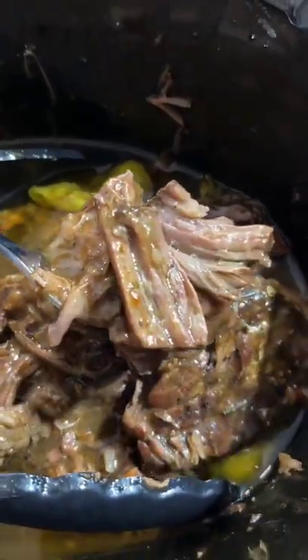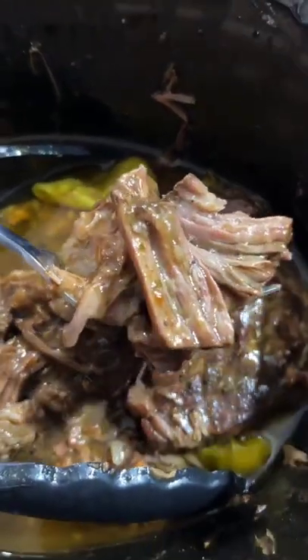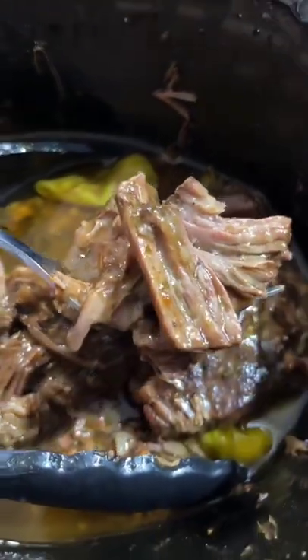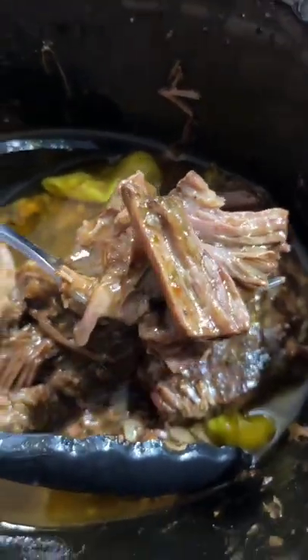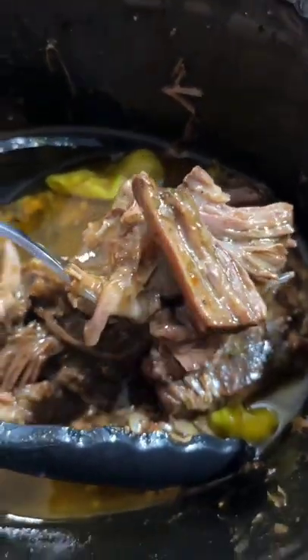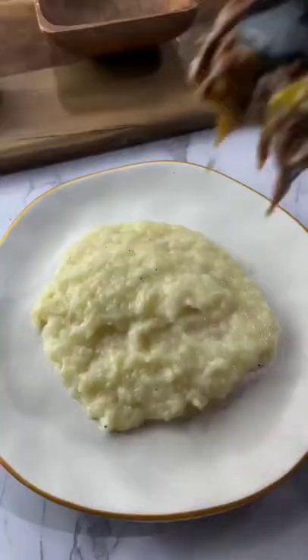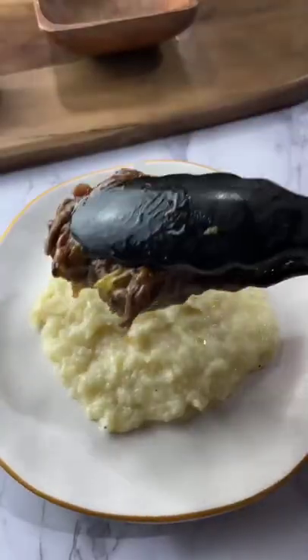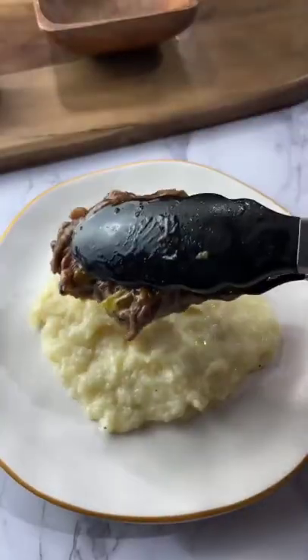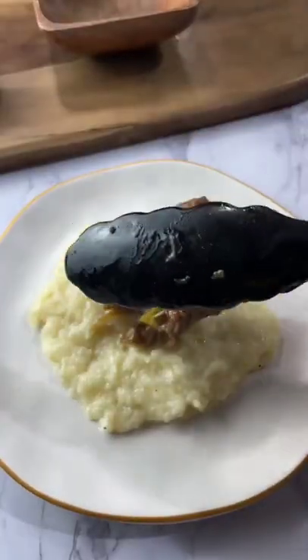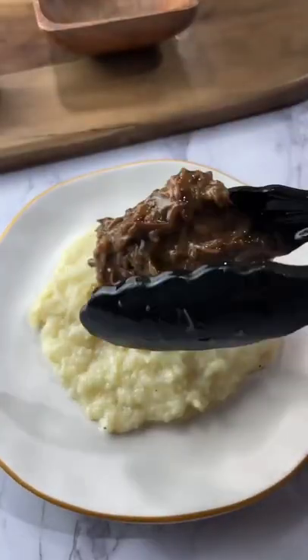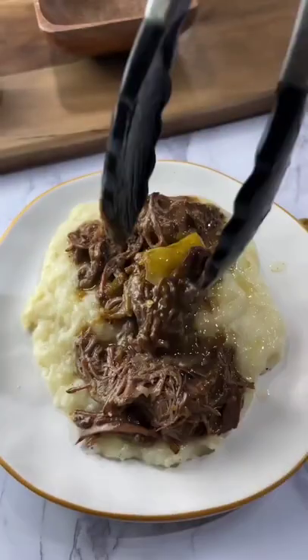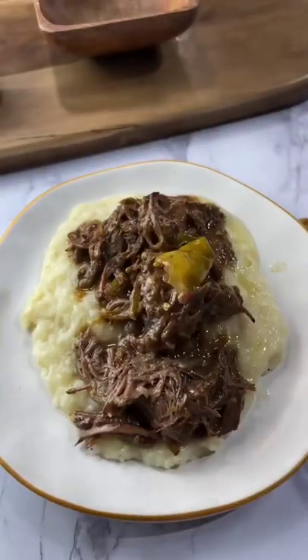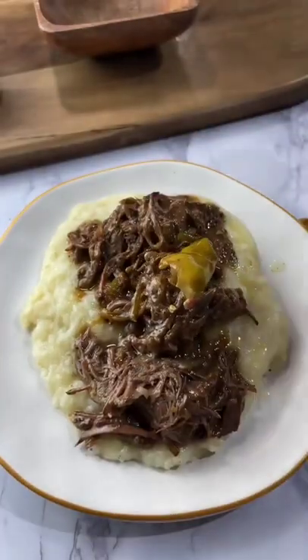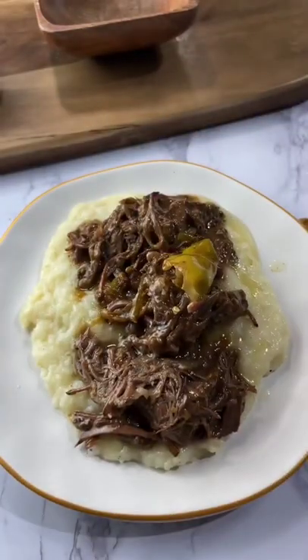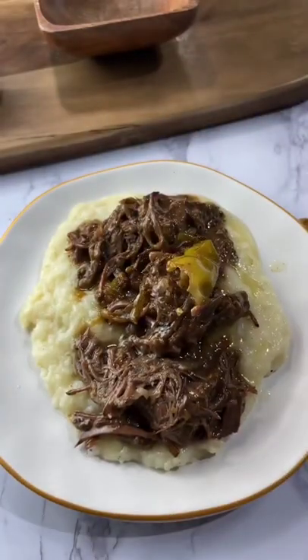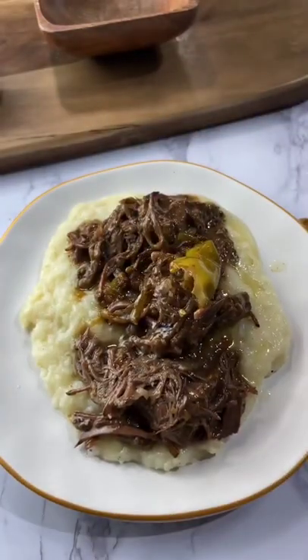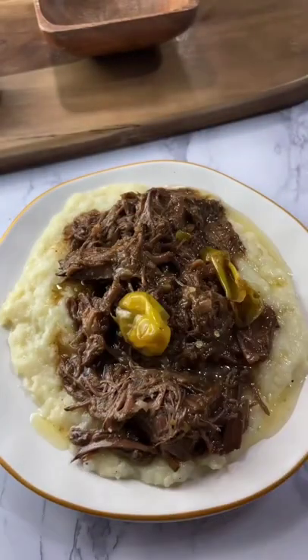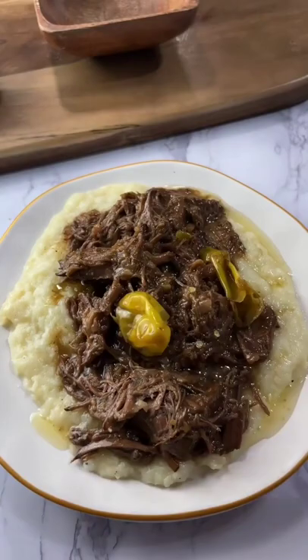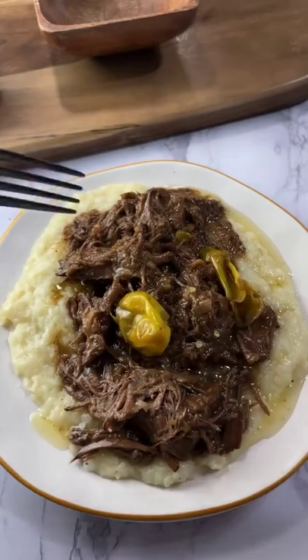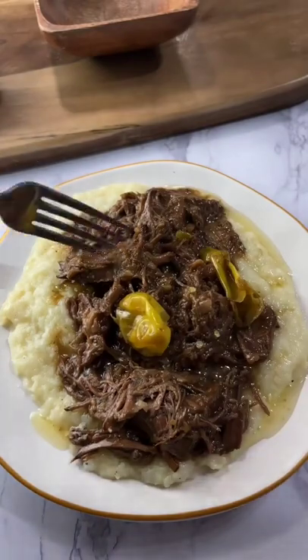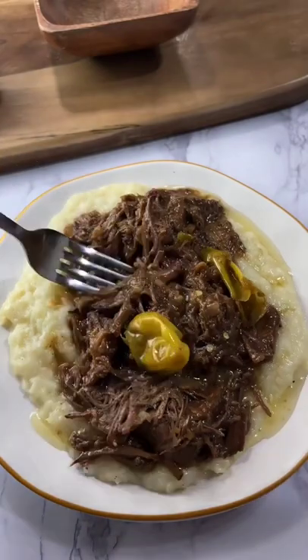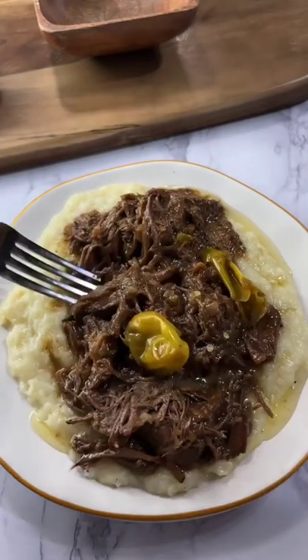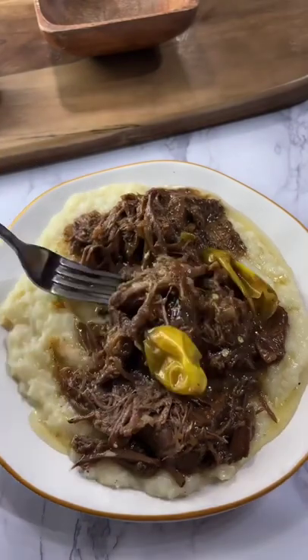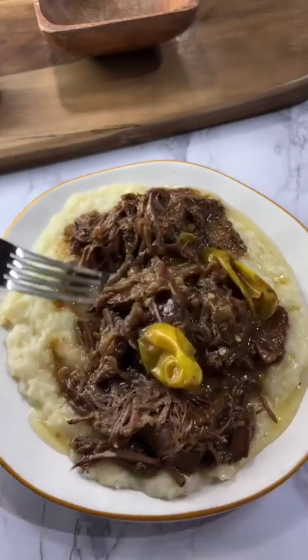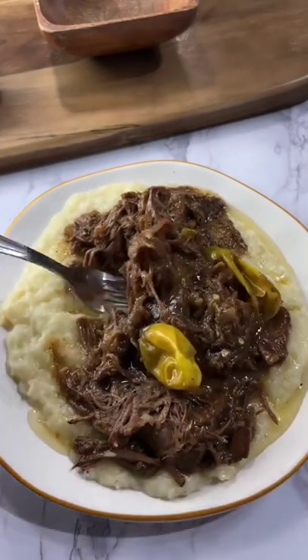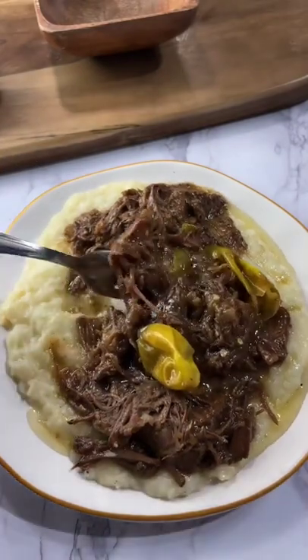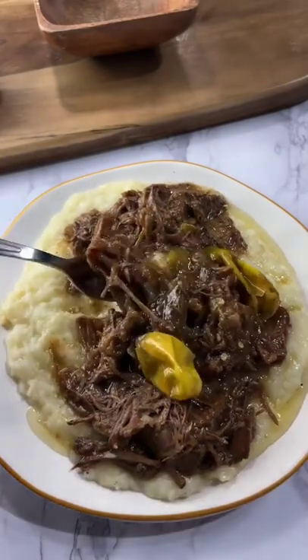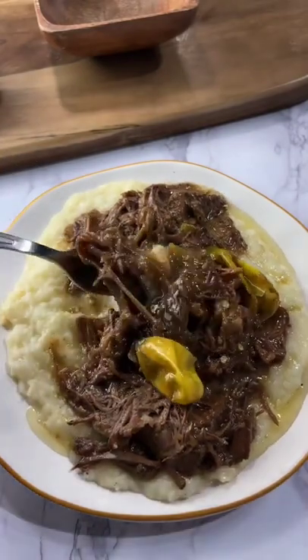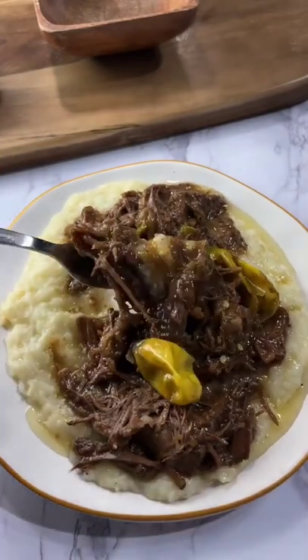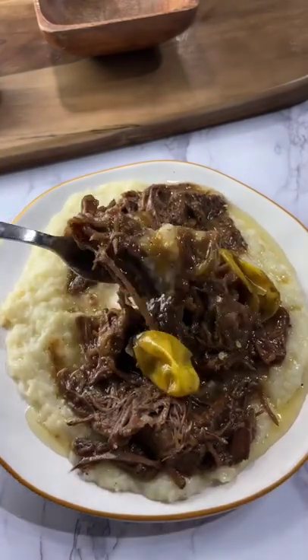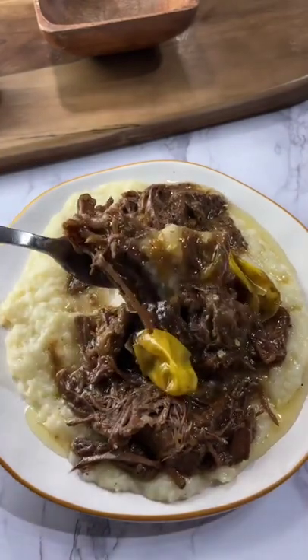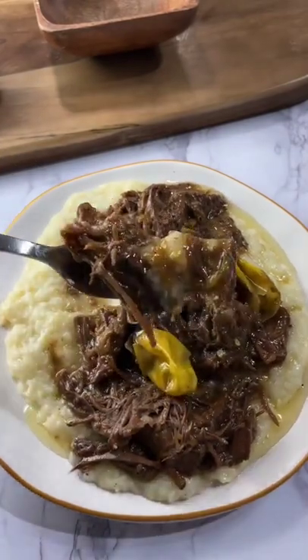I had mine on some mashed cauliflower and it was bussin.